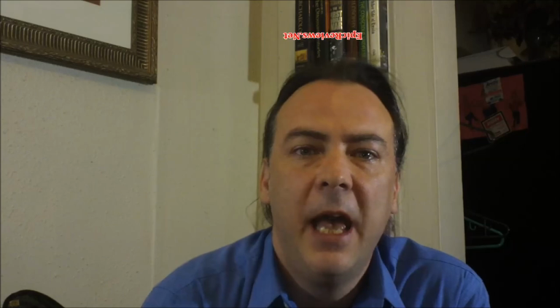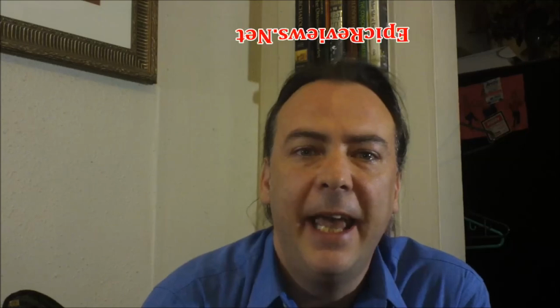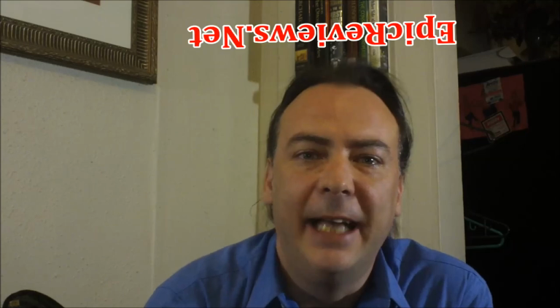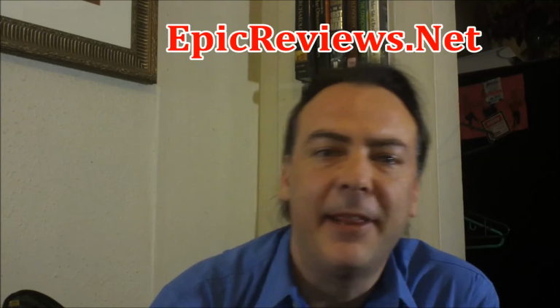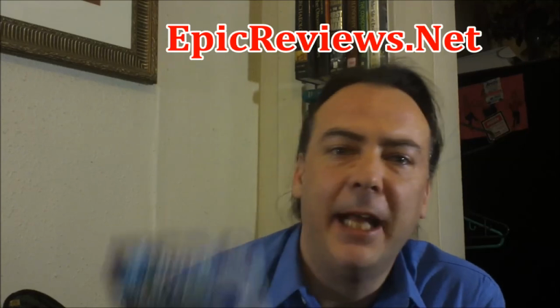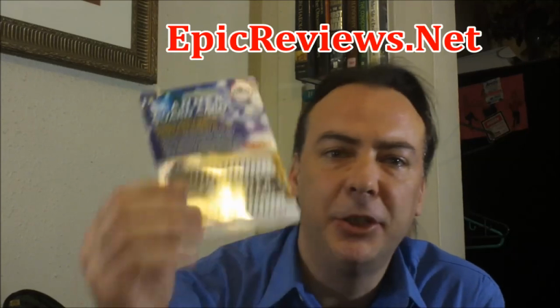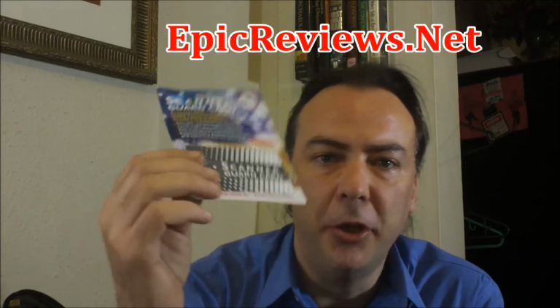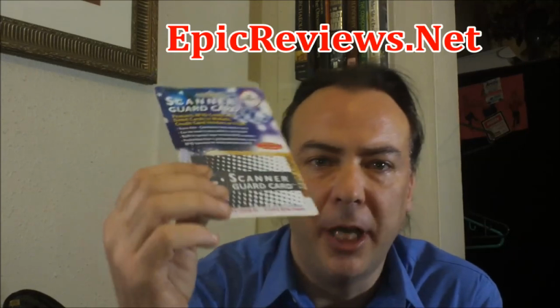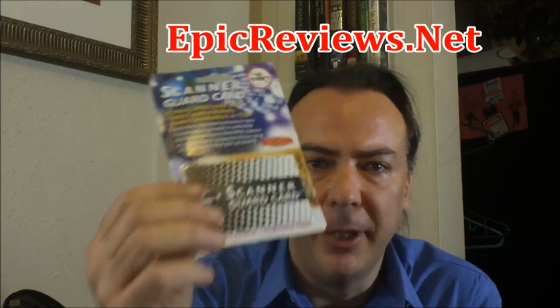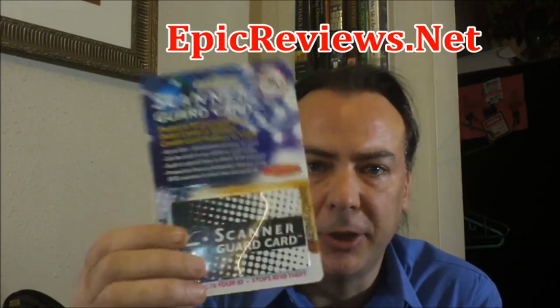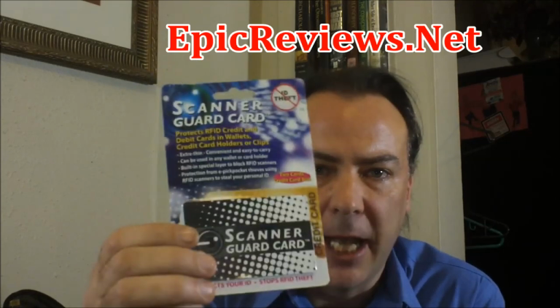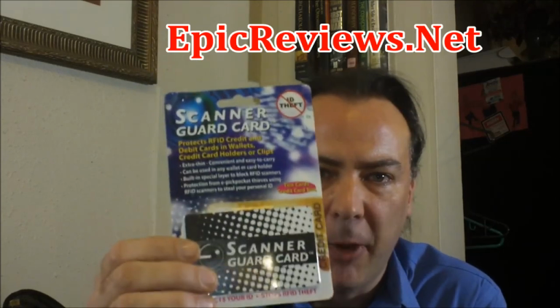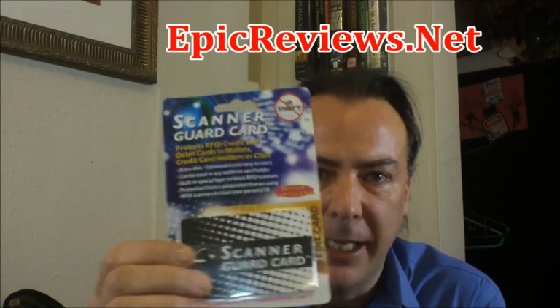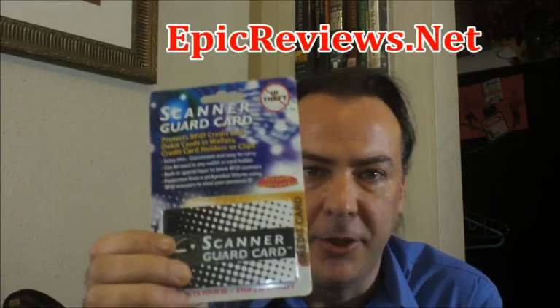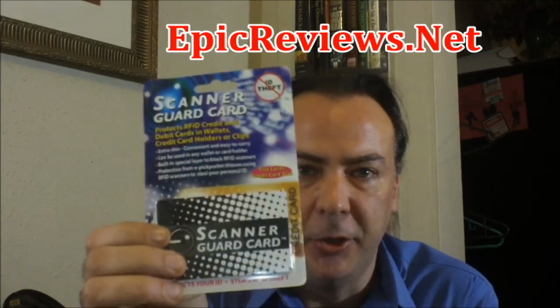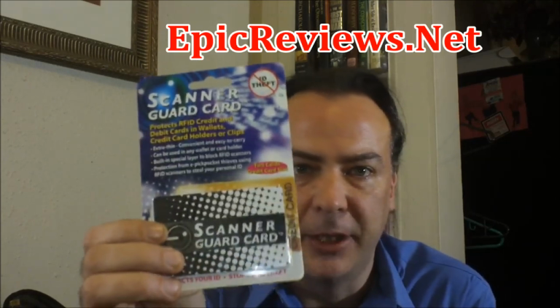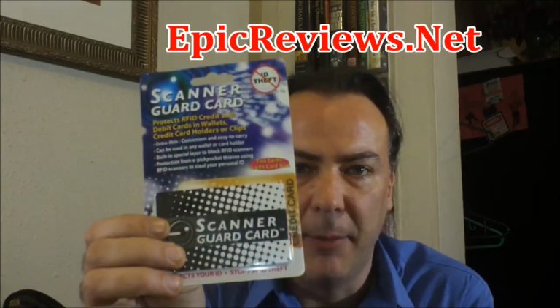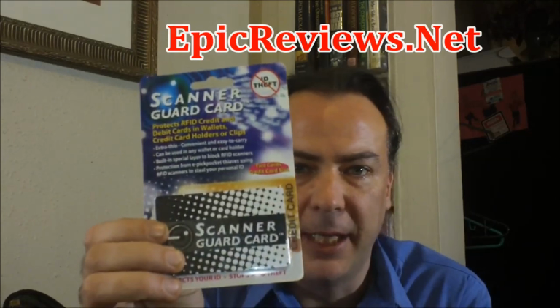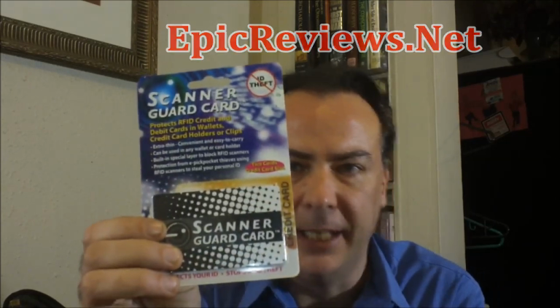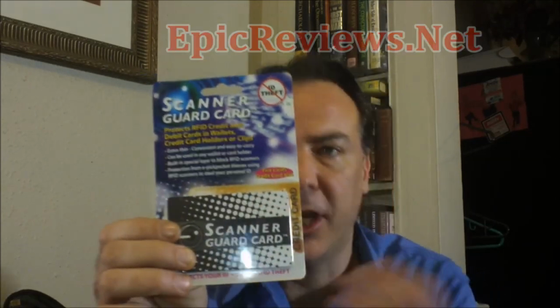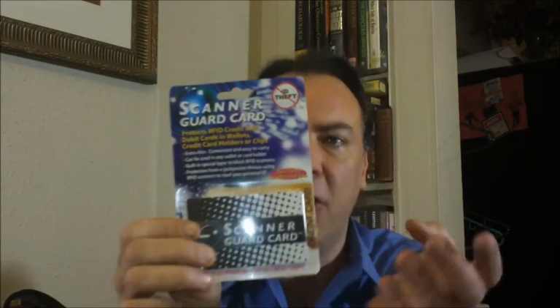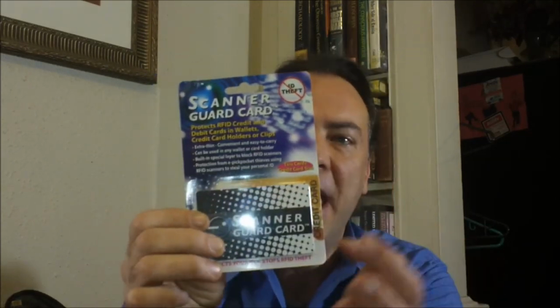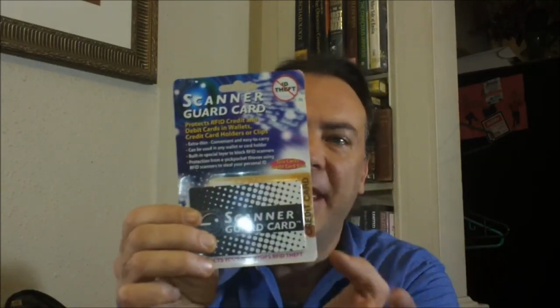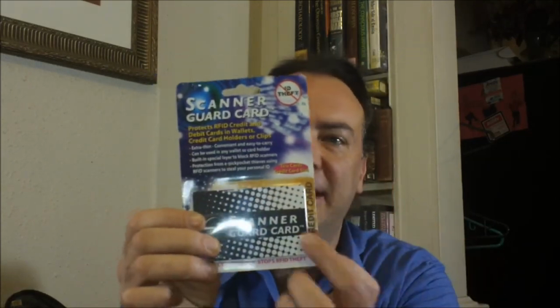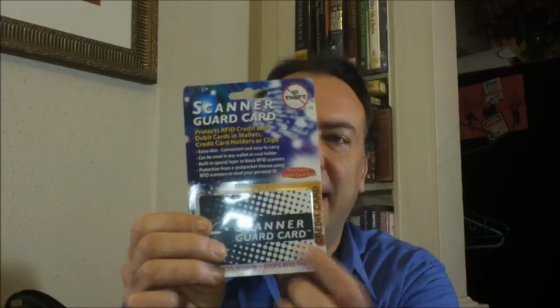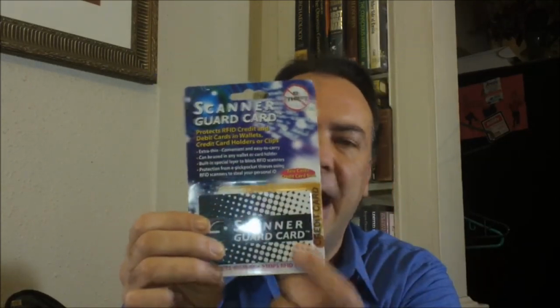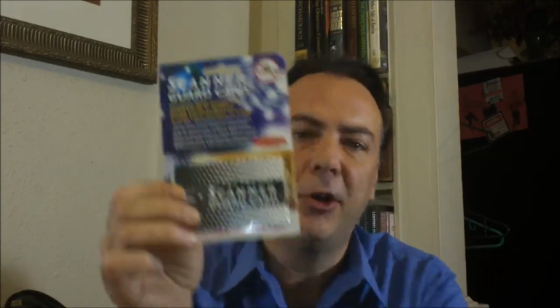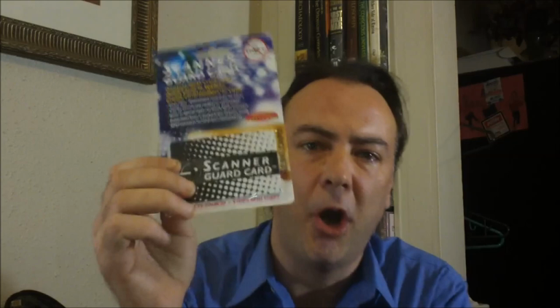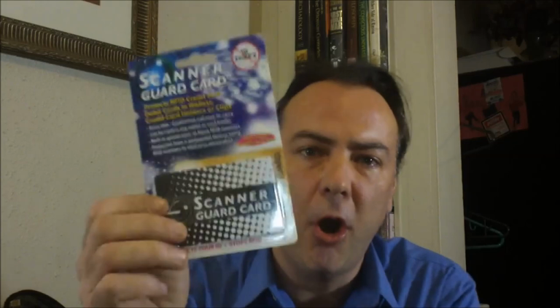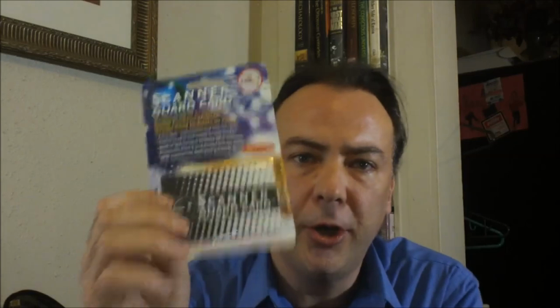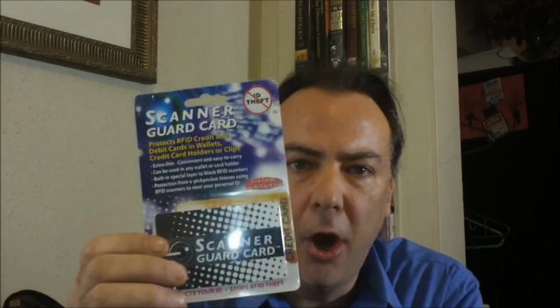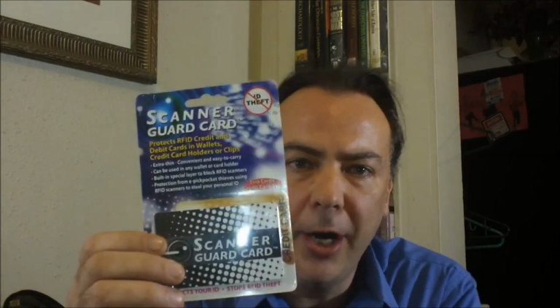Hey guys, I thought I'd just show you something interesting I ran into just a couple of days ago. This scanner guard card.